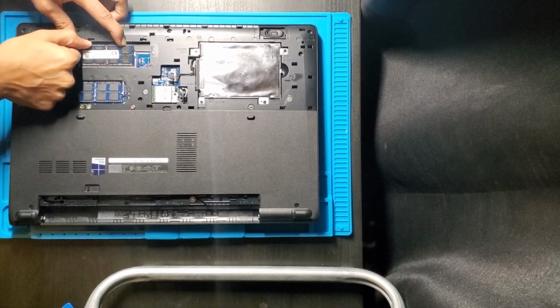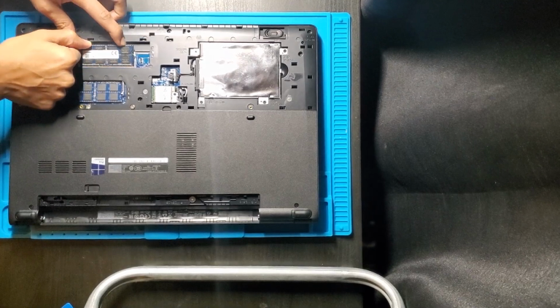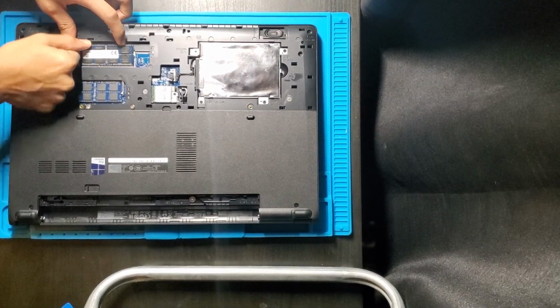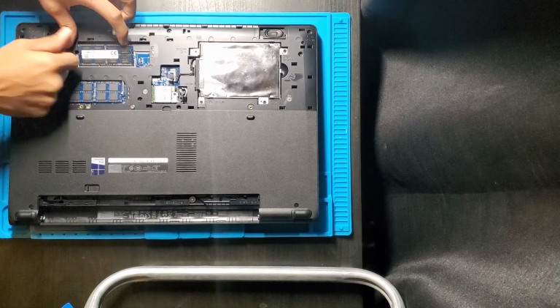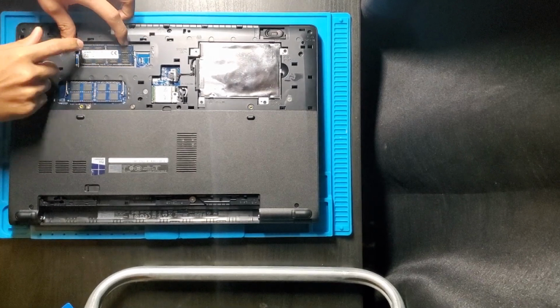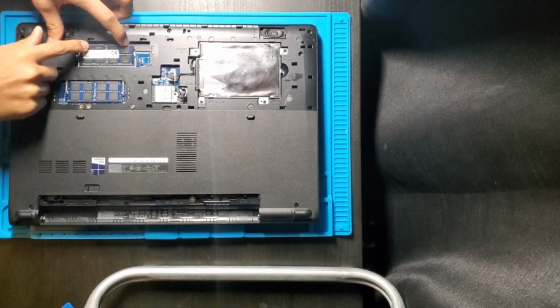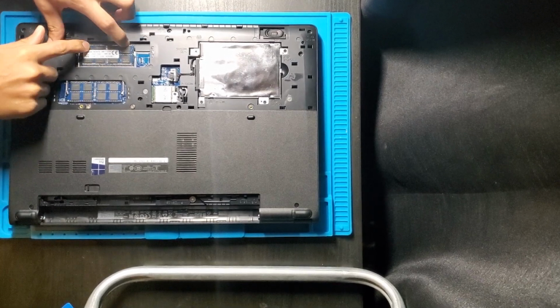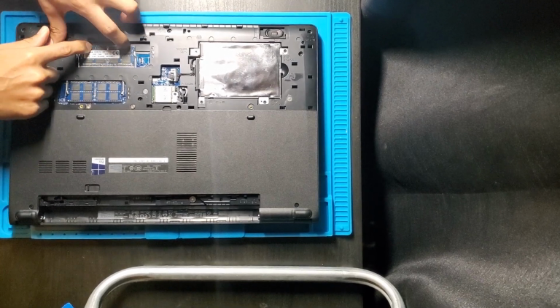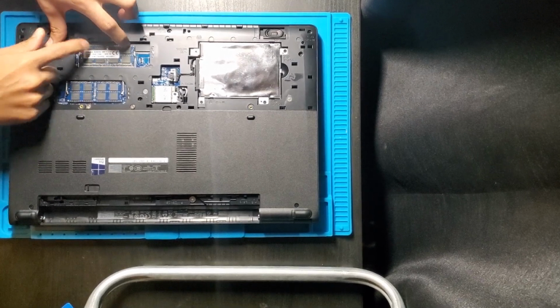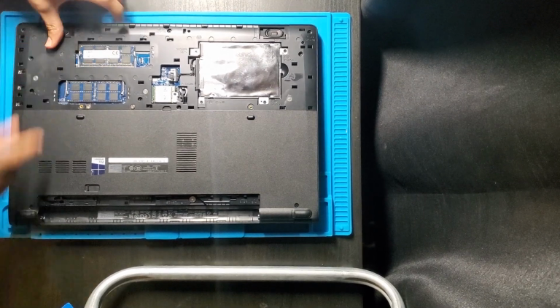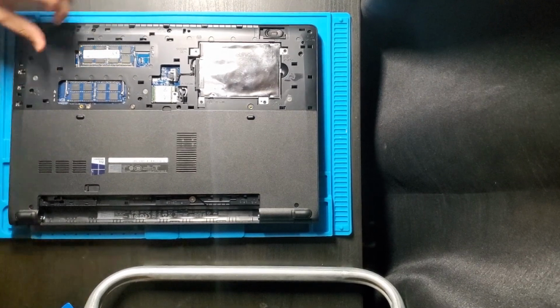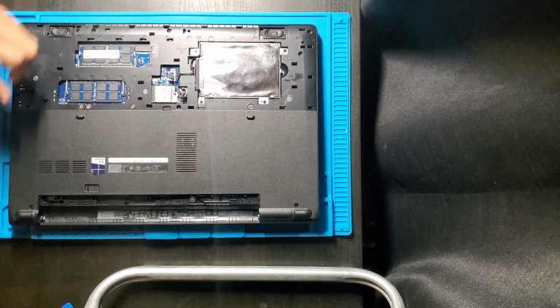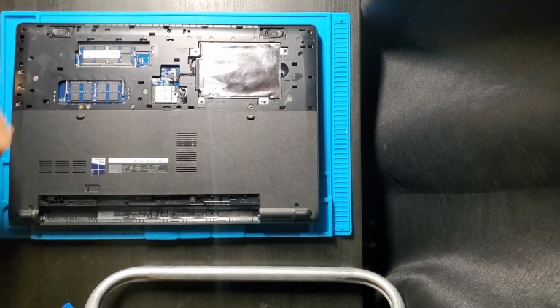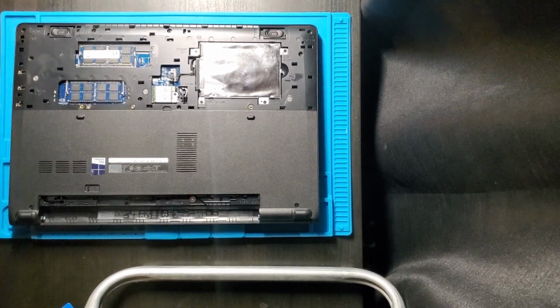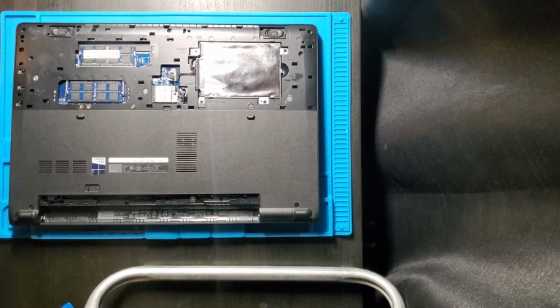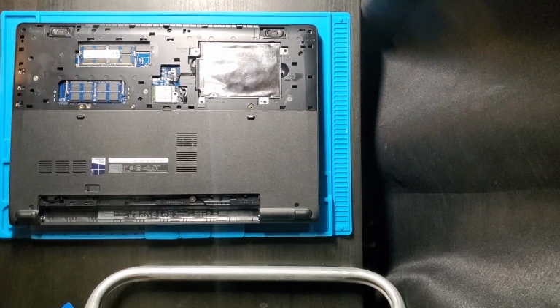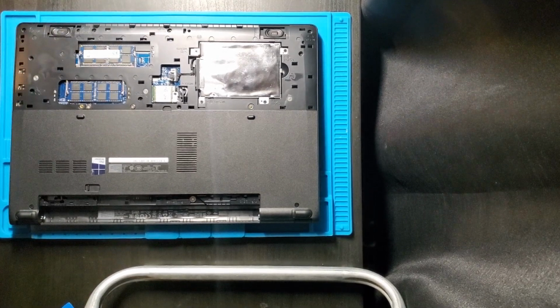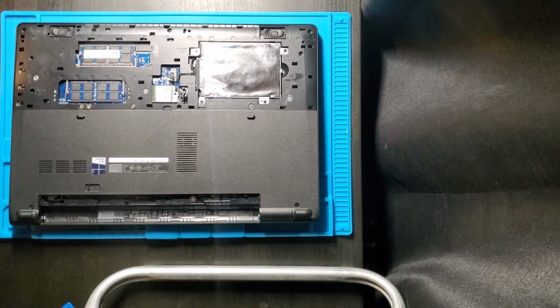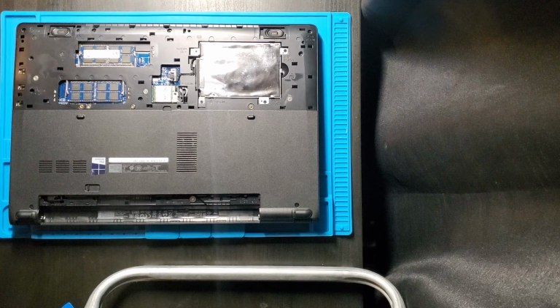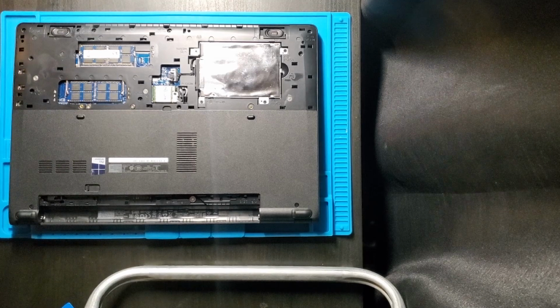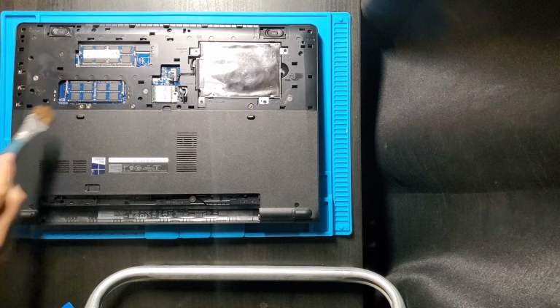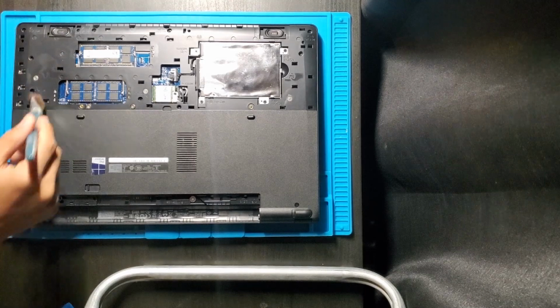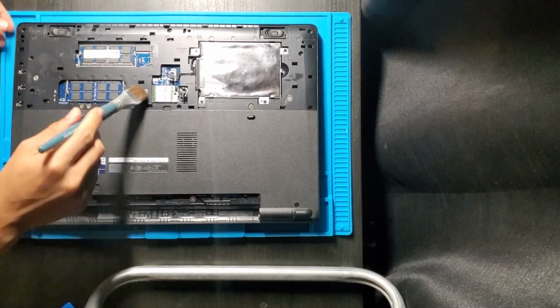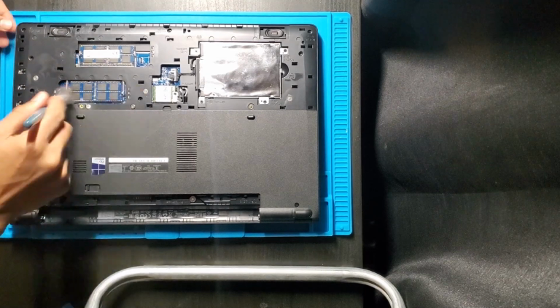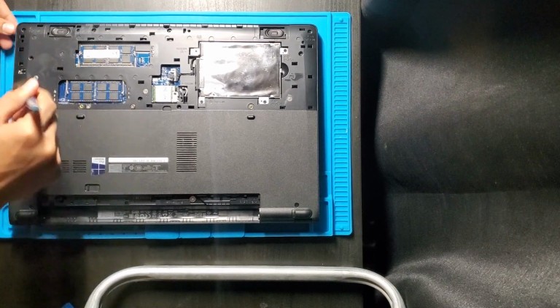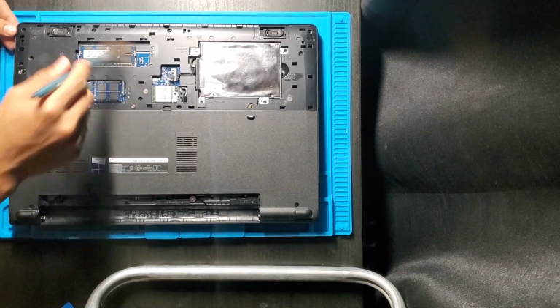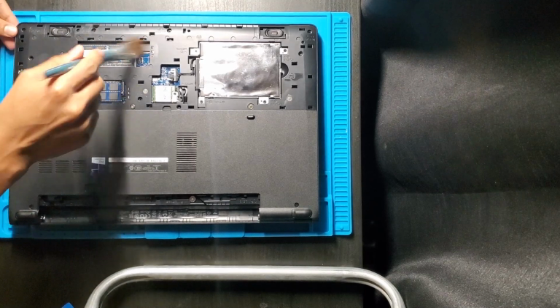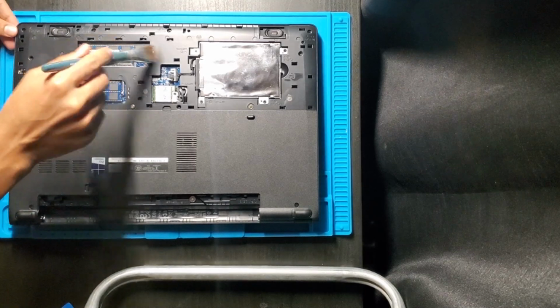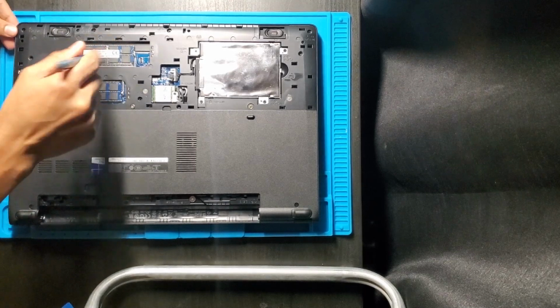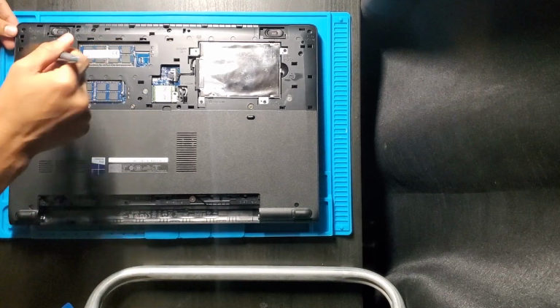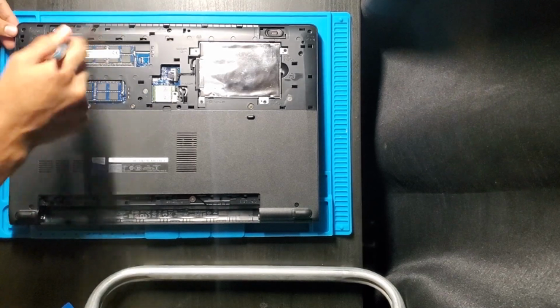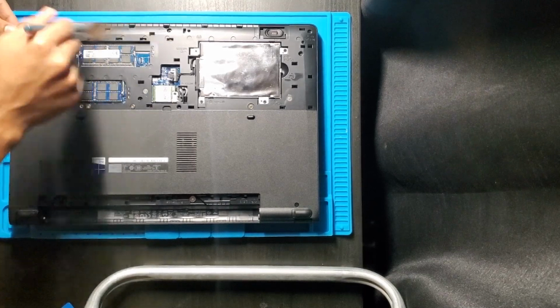Once installed, we can remove the dust from the RAM sticks and replace back the plastic cover.